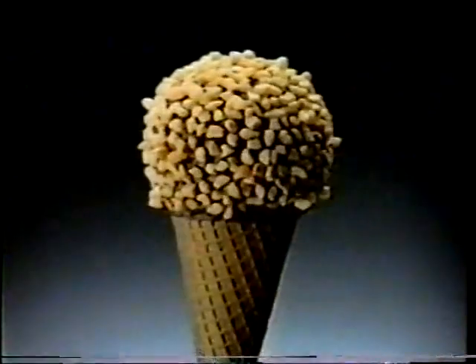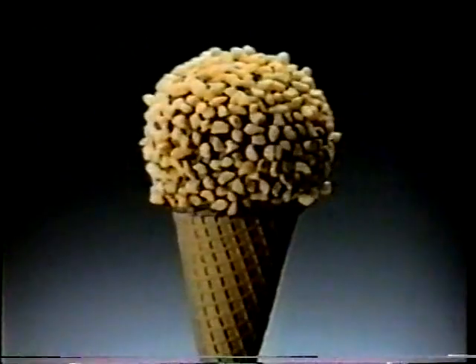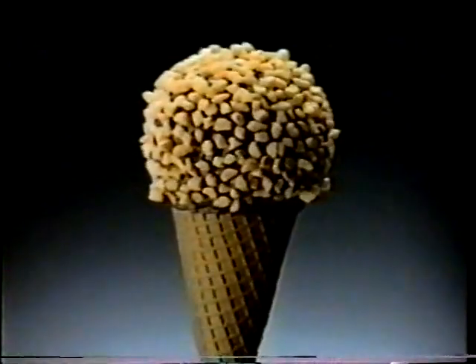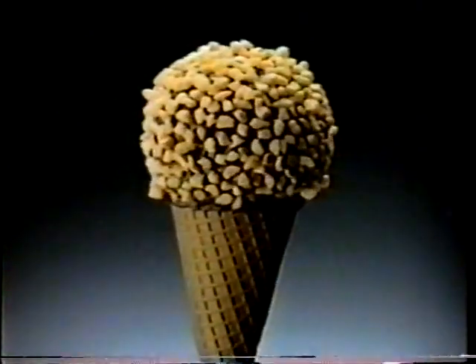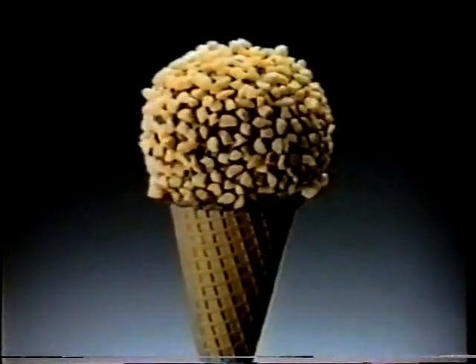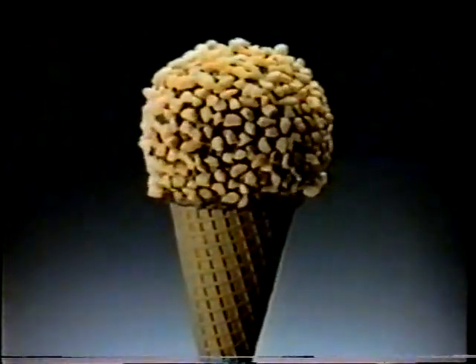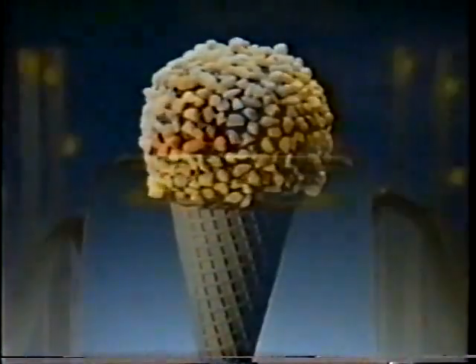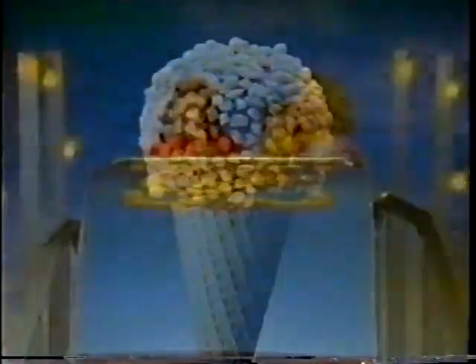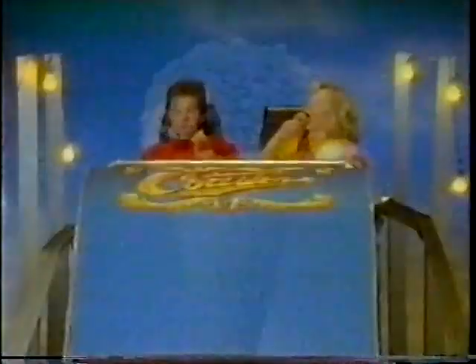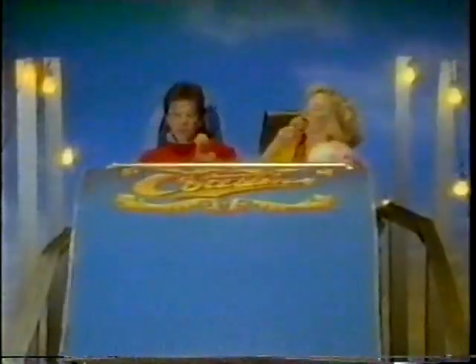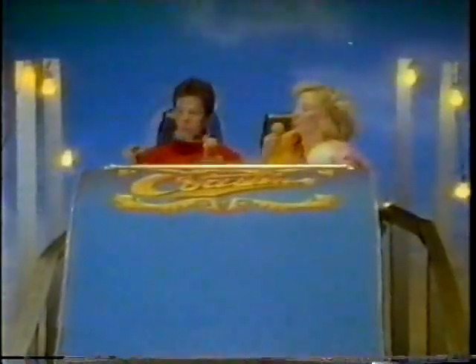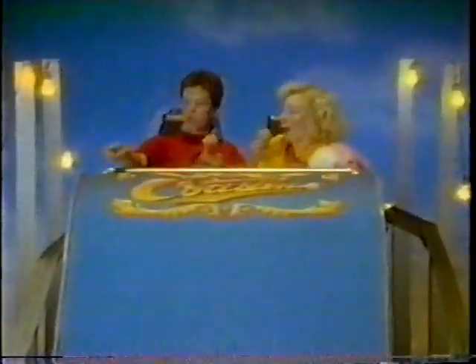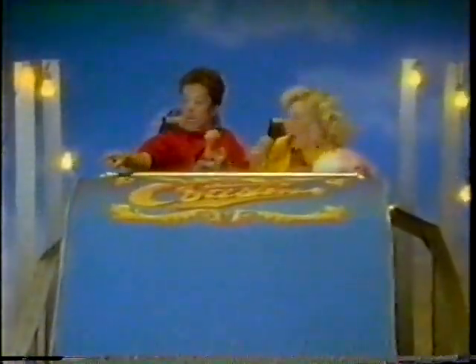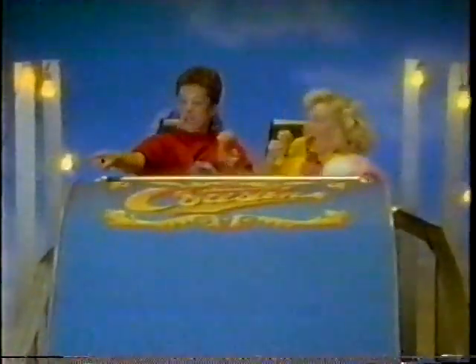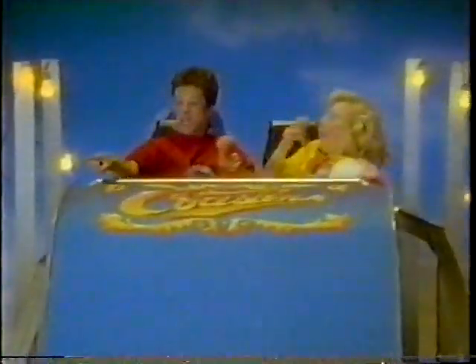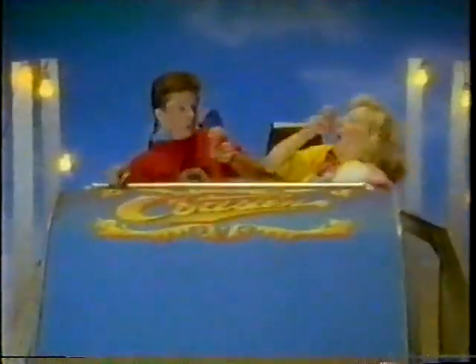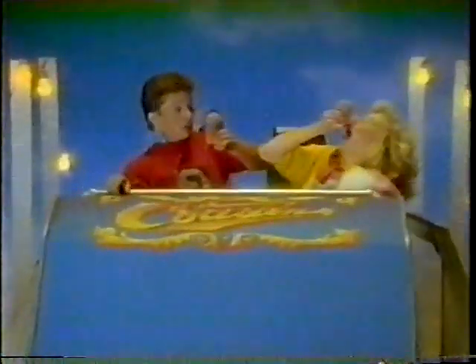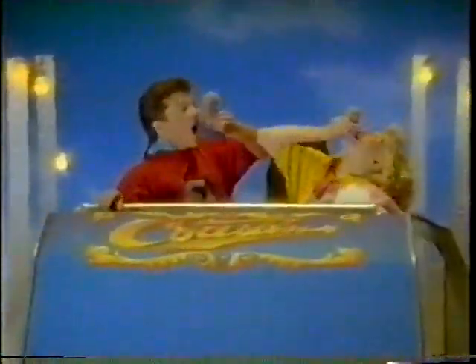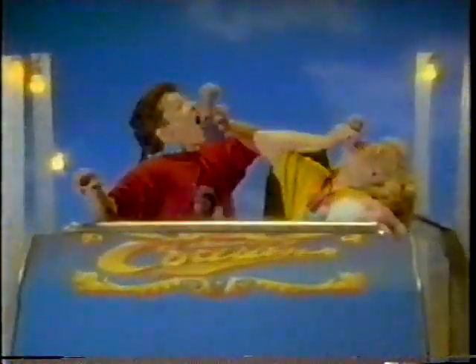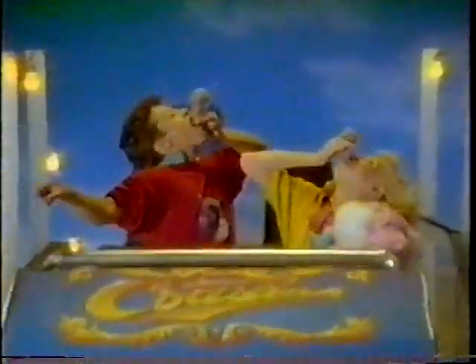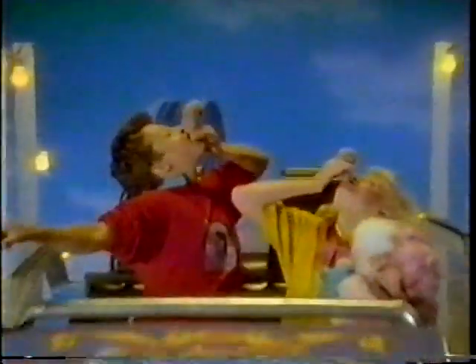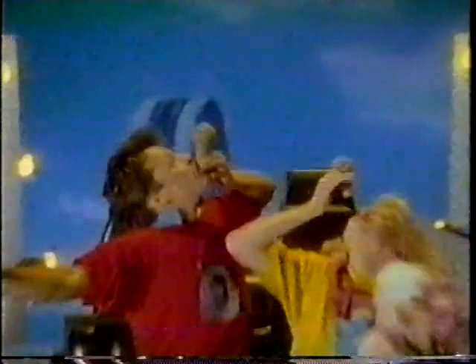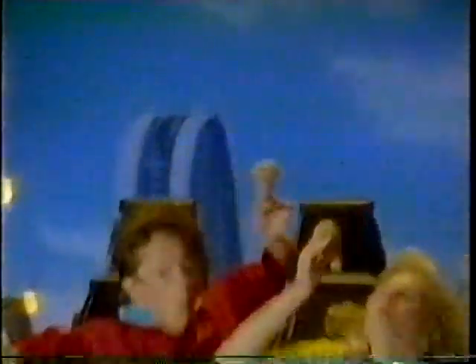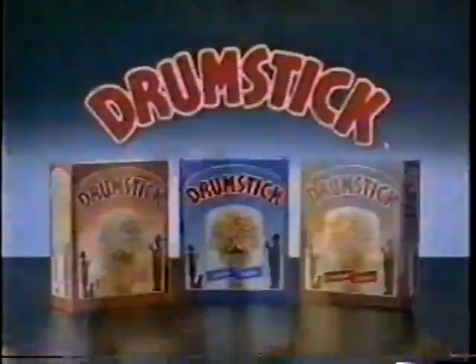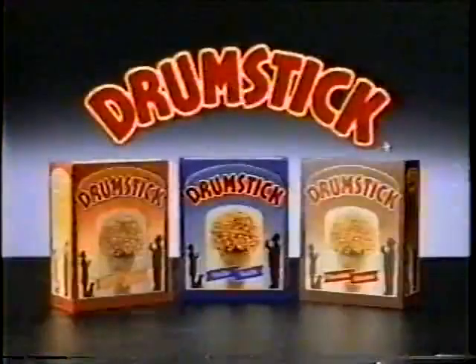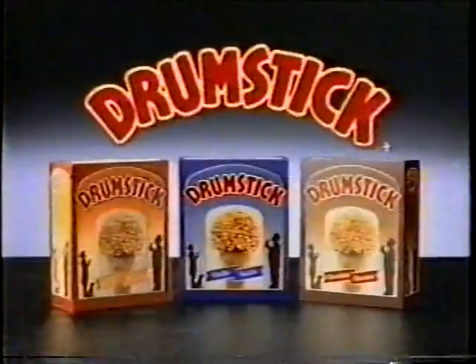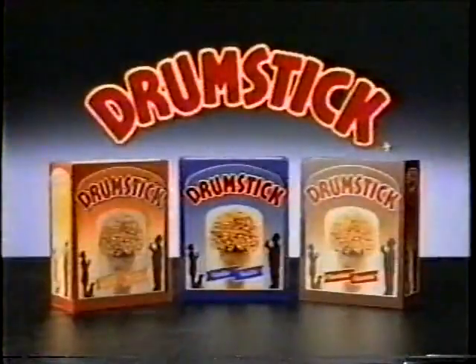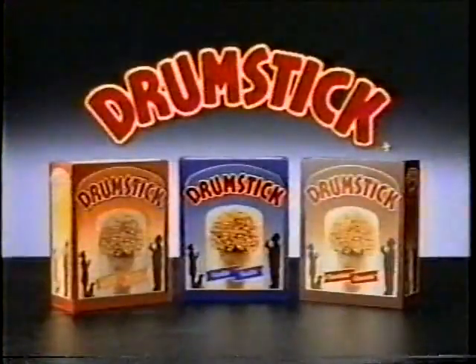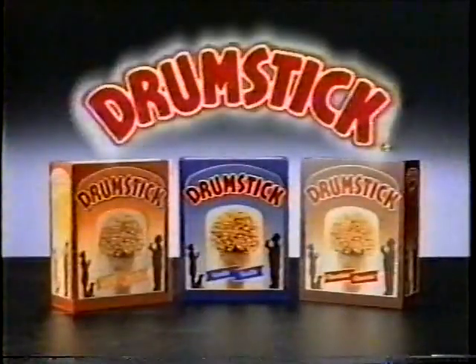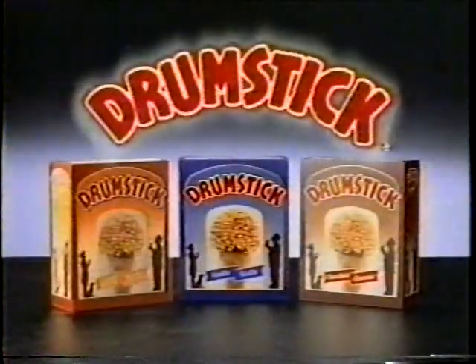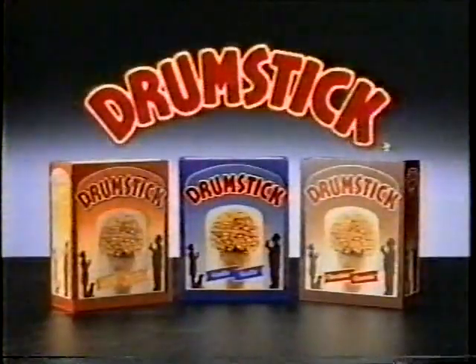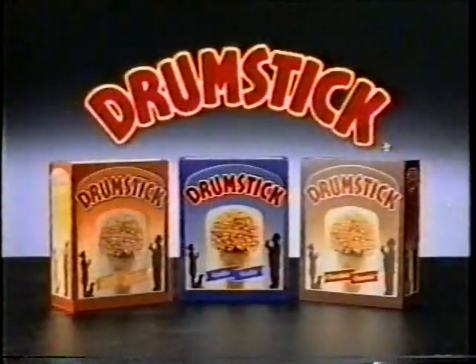It's all the taste you remember, with a scrumptious kick. So get to the bottom of an mmmm drumstick.